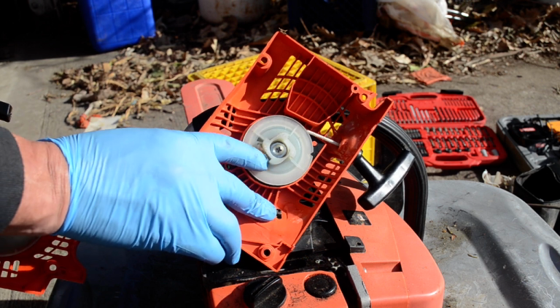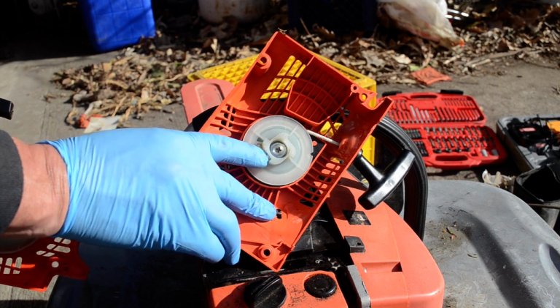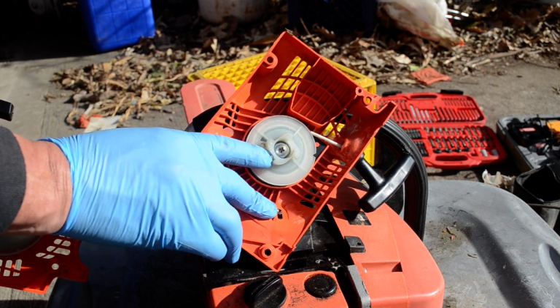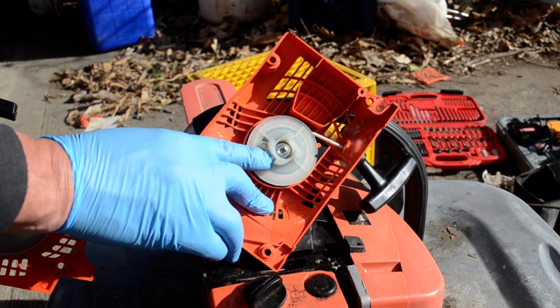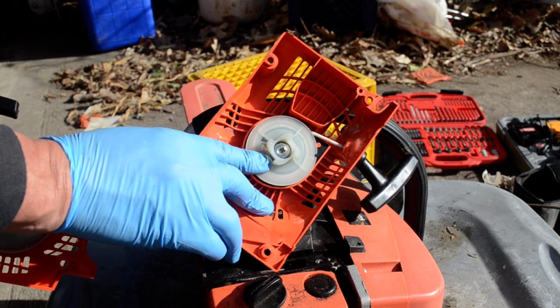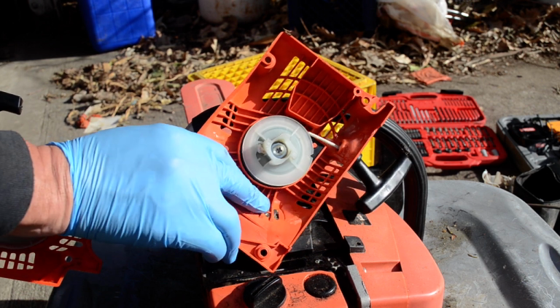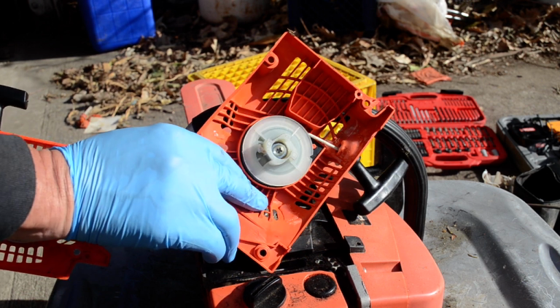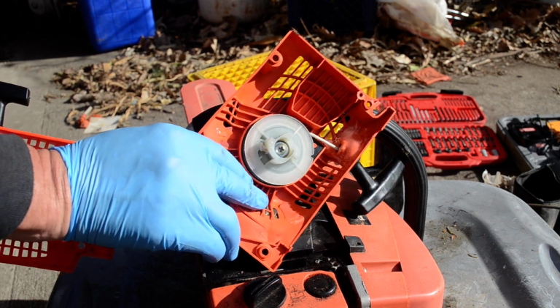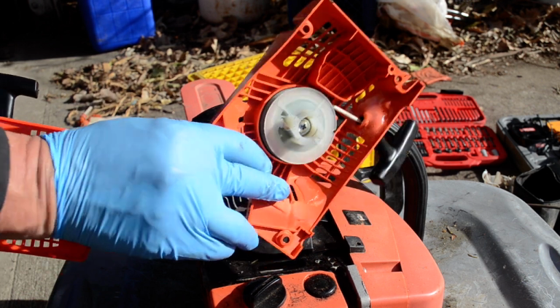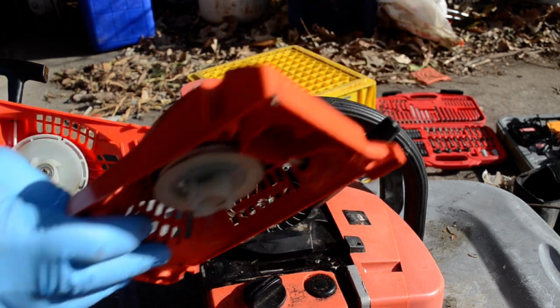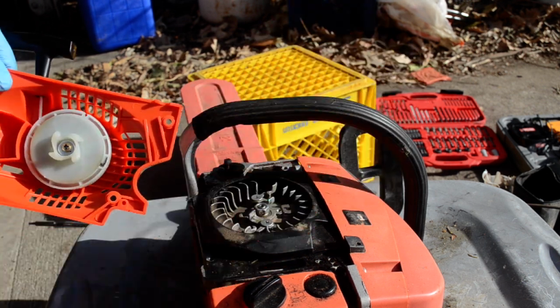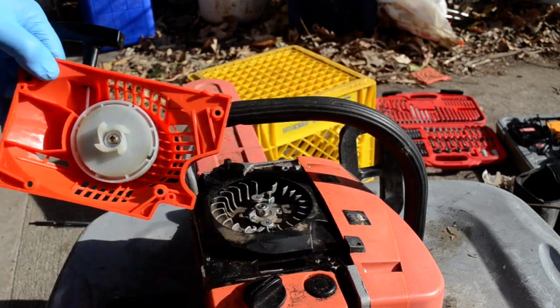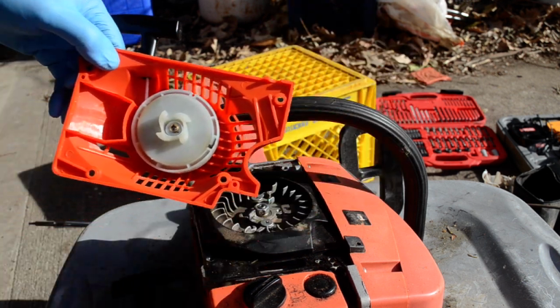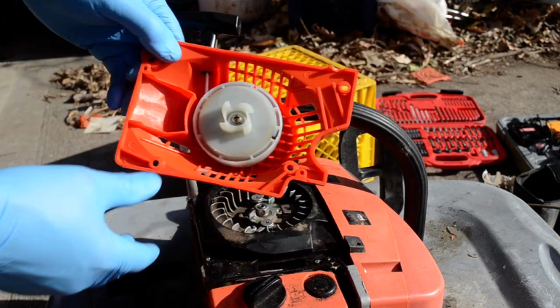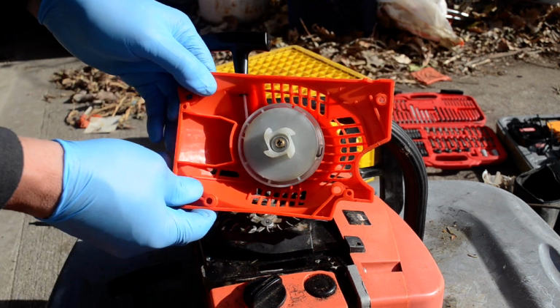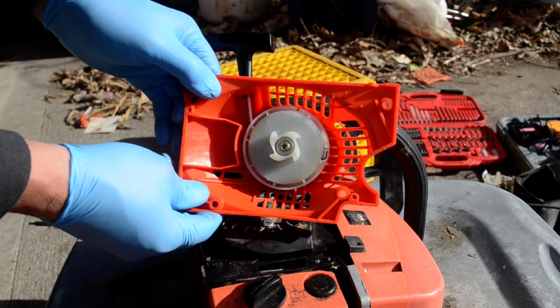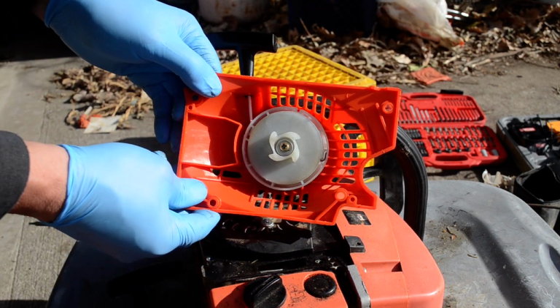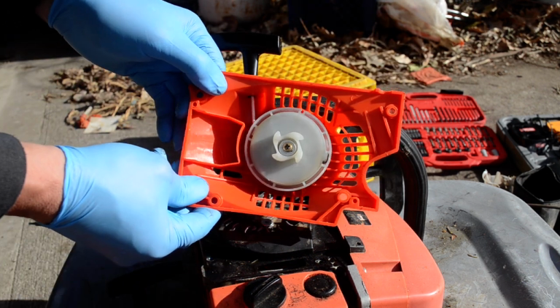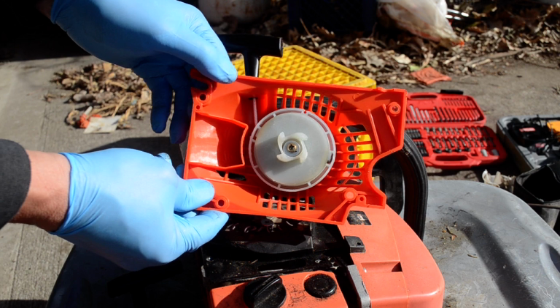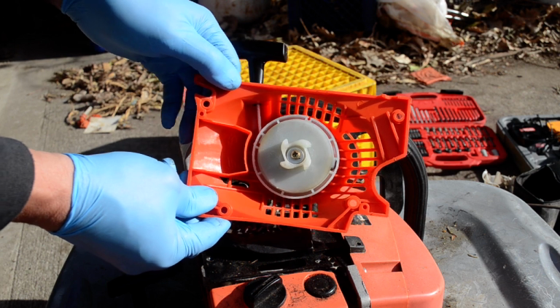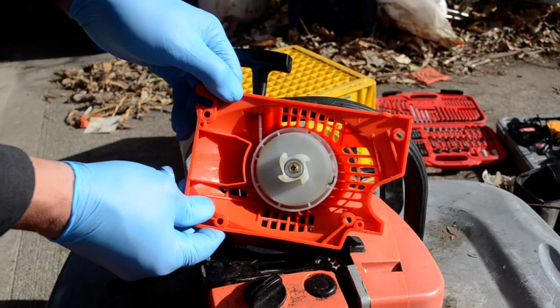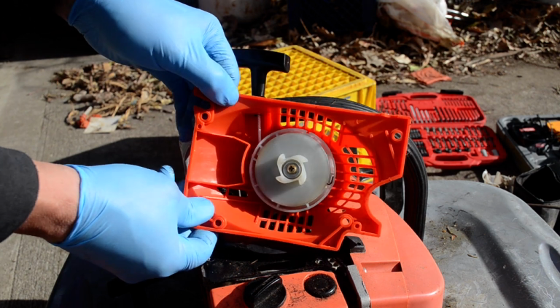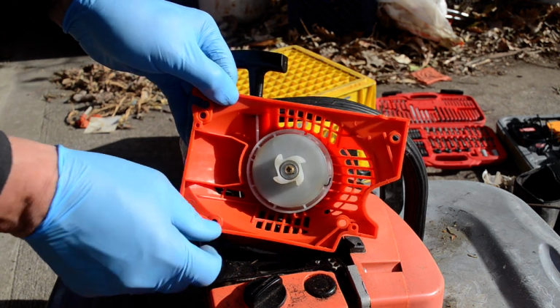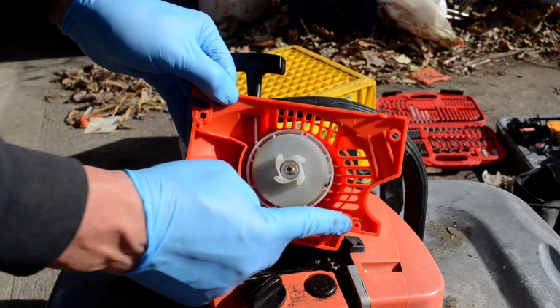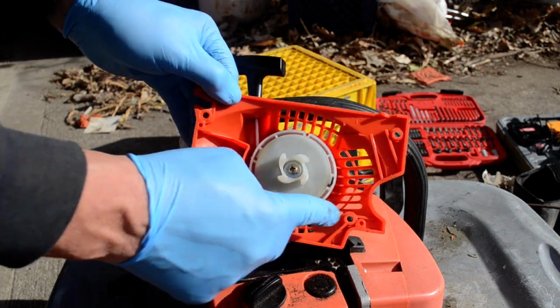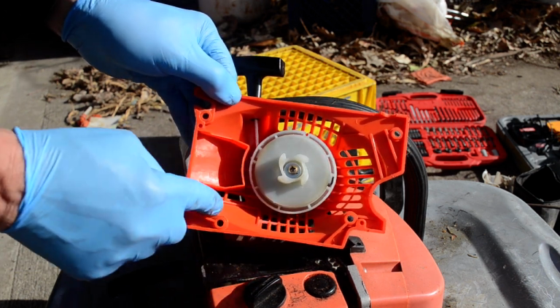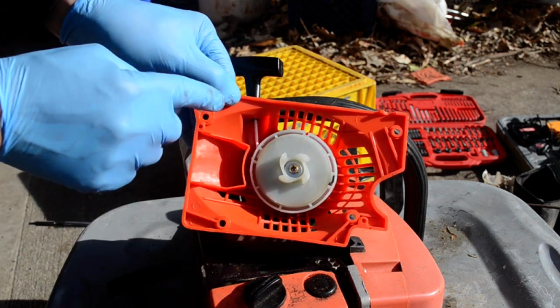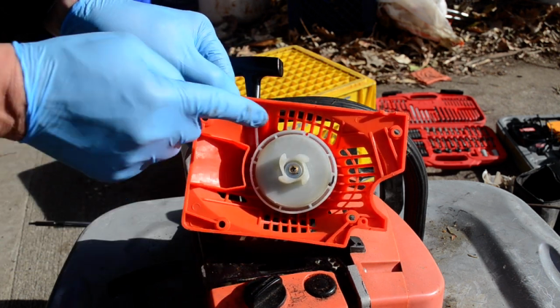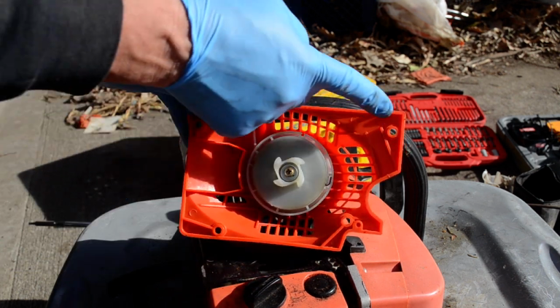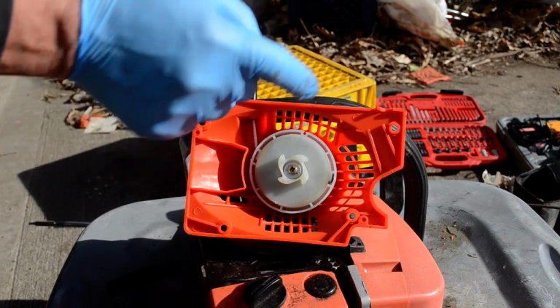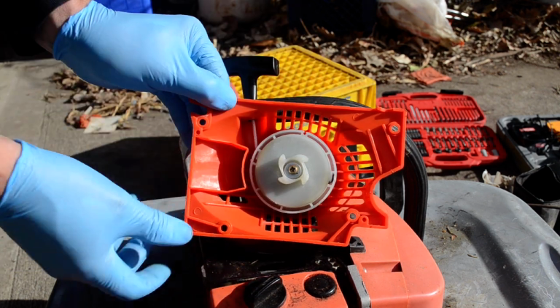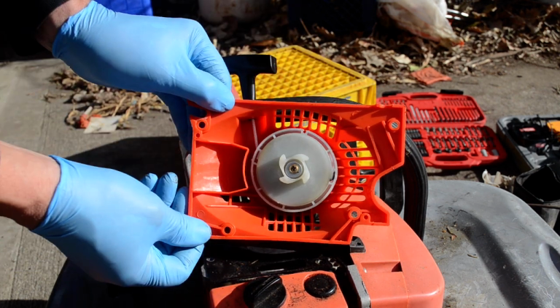They eventually refunded my money. The easy start goes on the same way — you just have four screws that you have to replace.